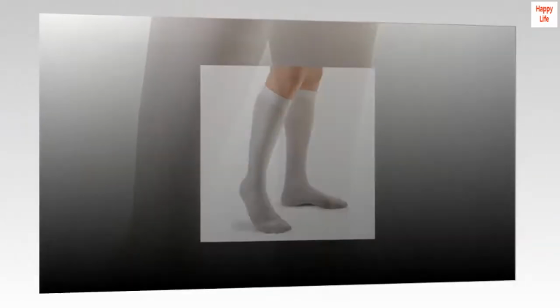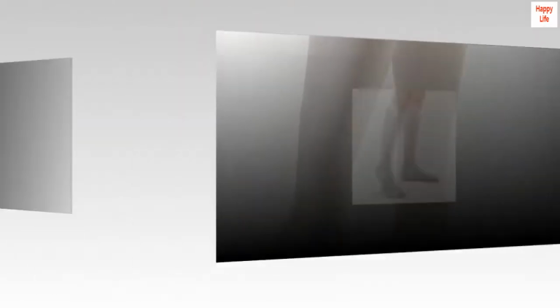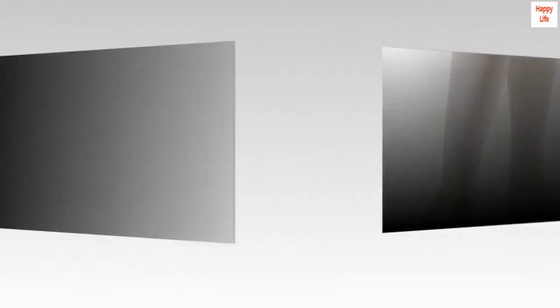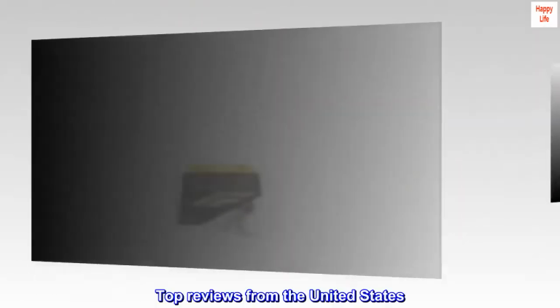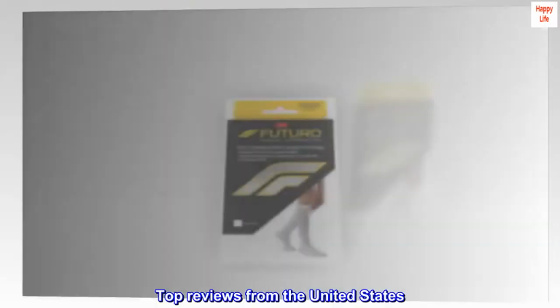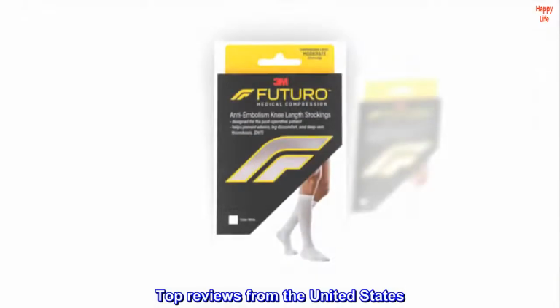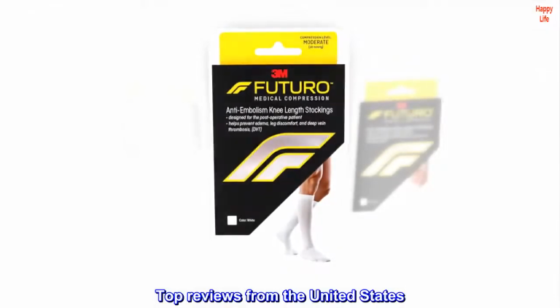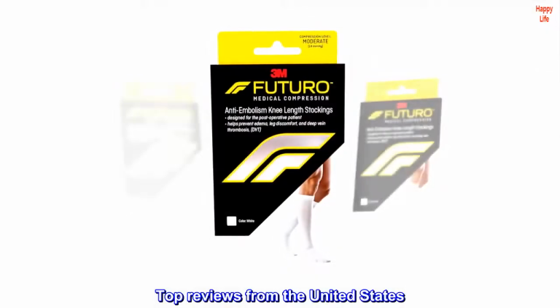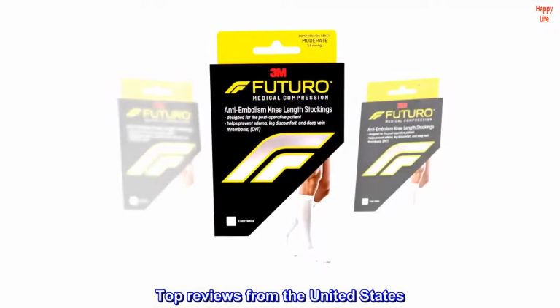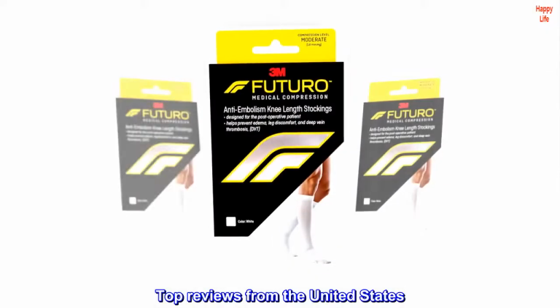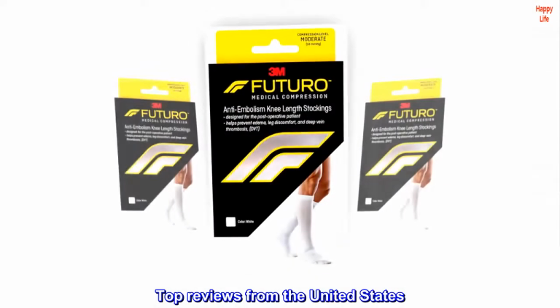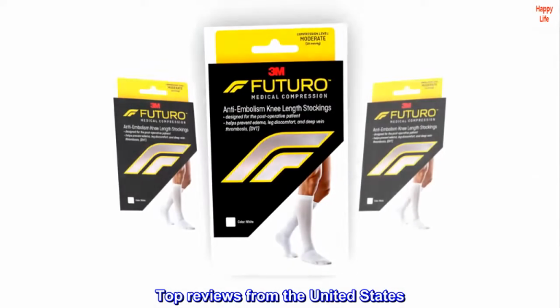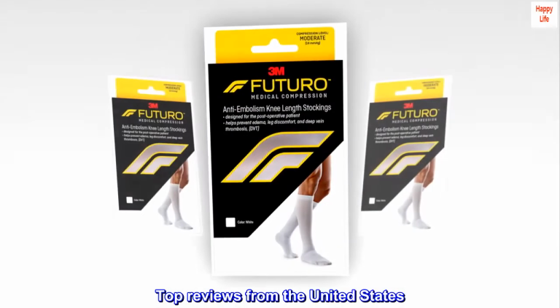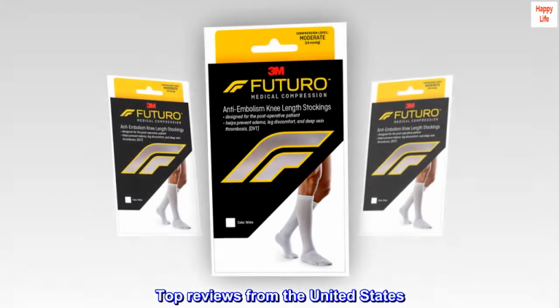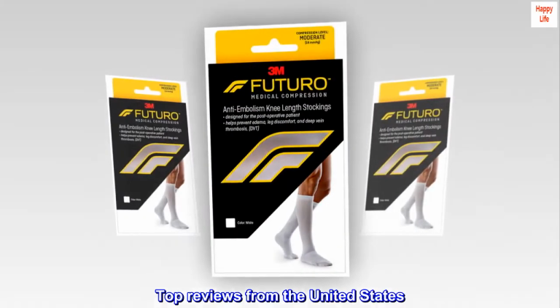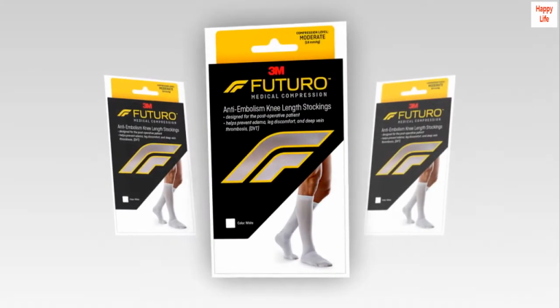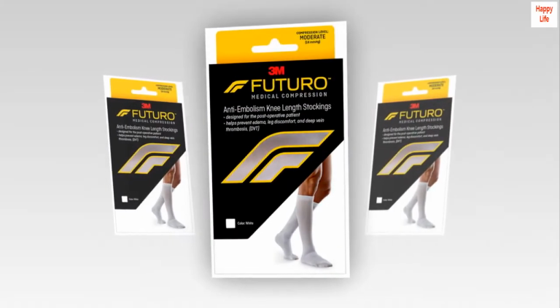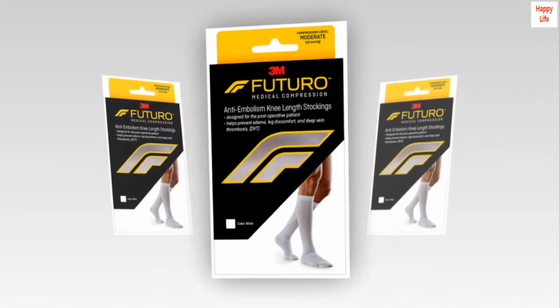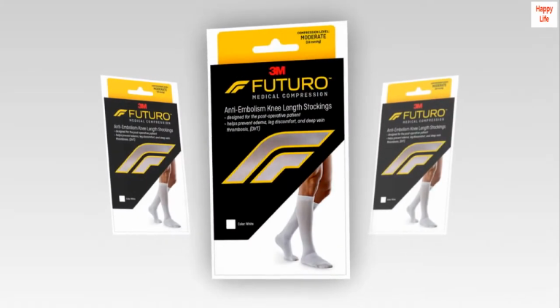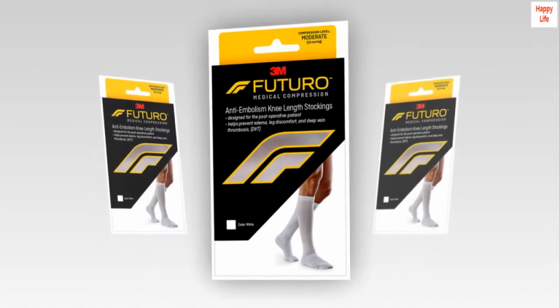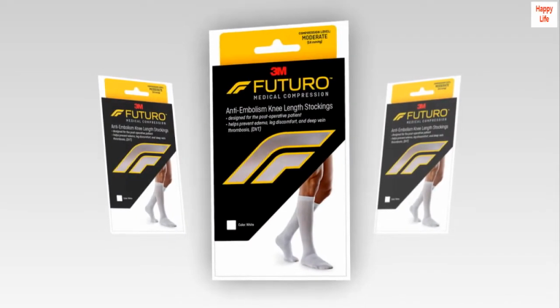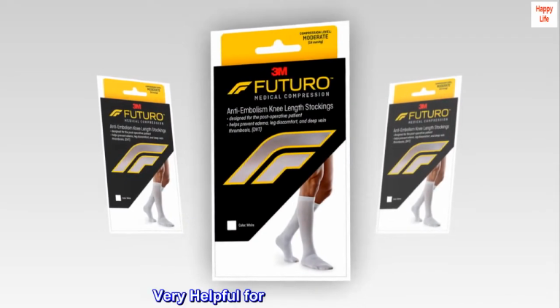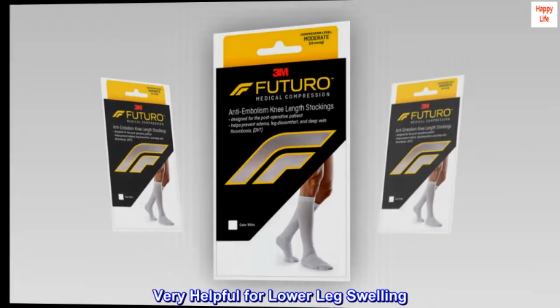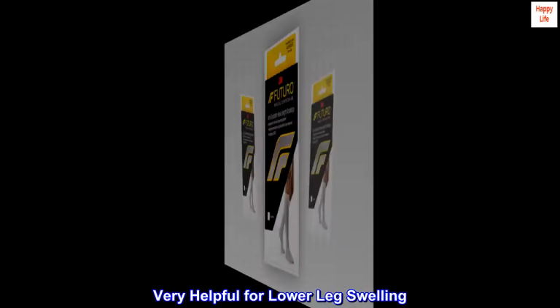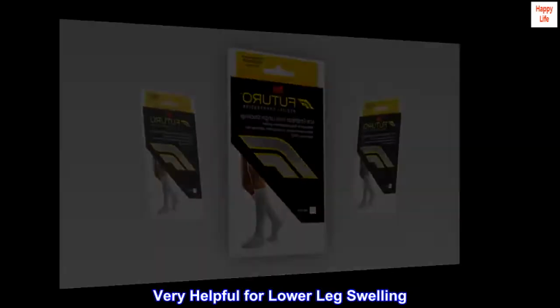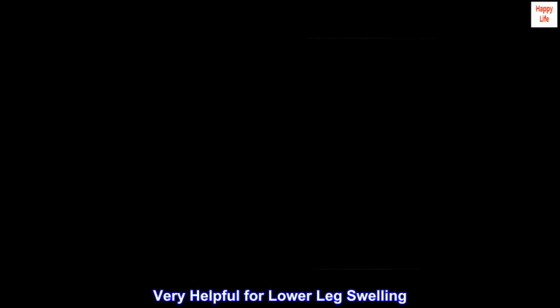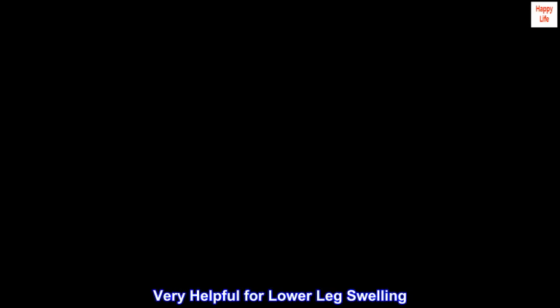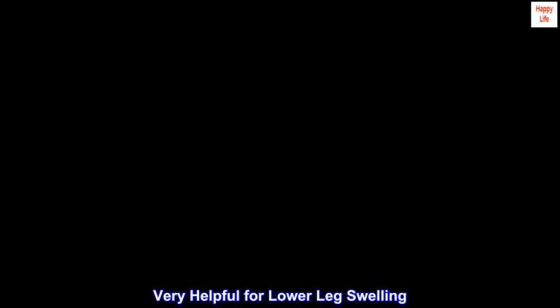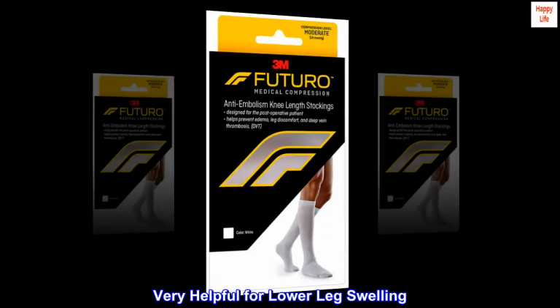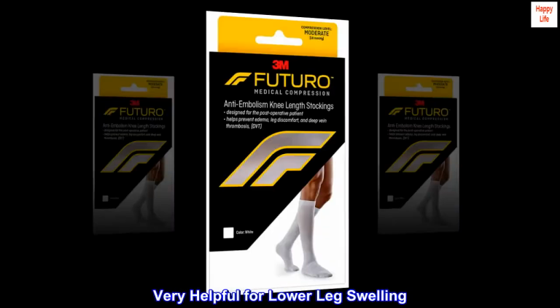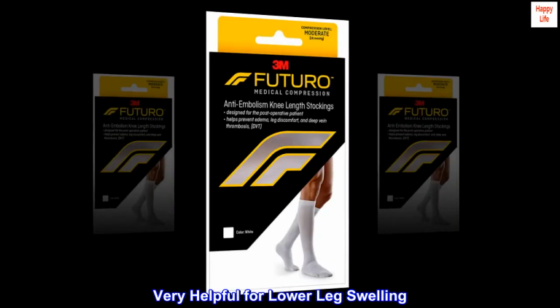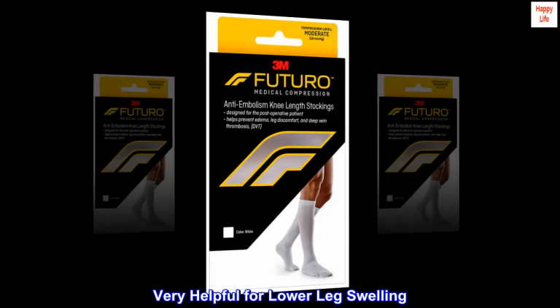Top Reviews from the United States — Very helpful for lower leg swelling.